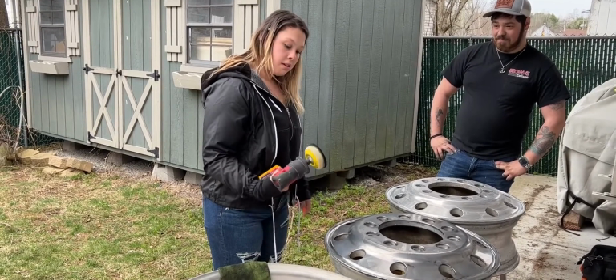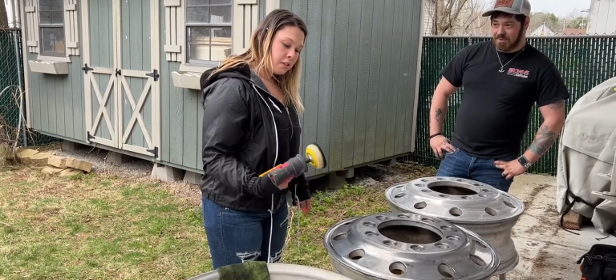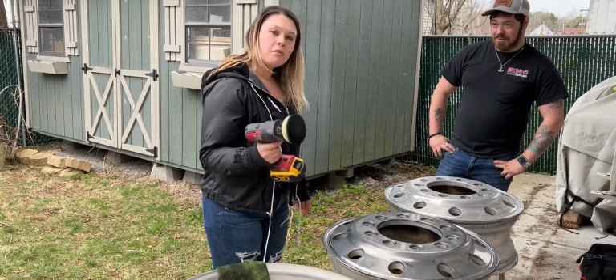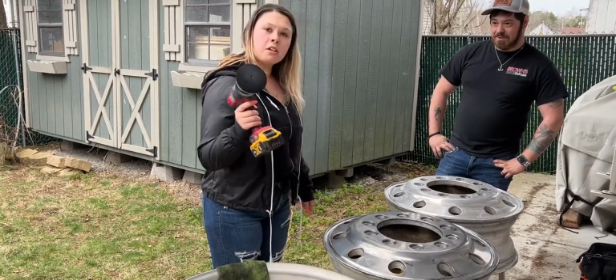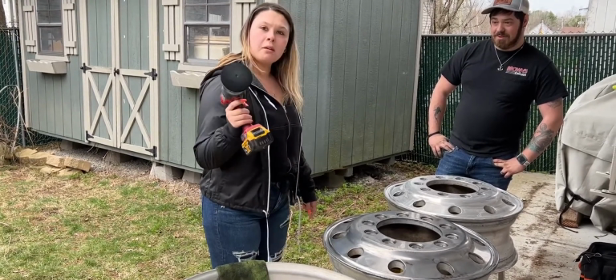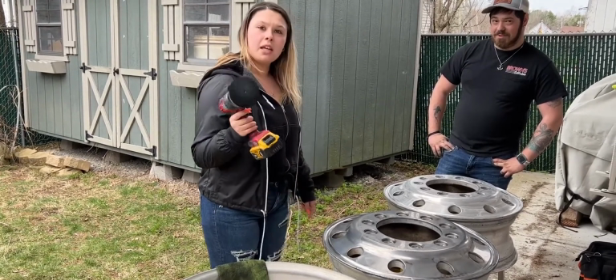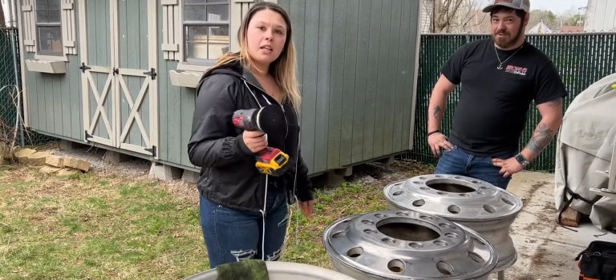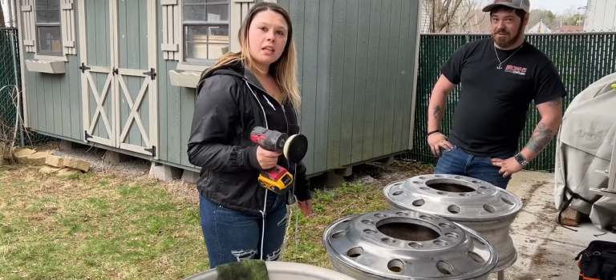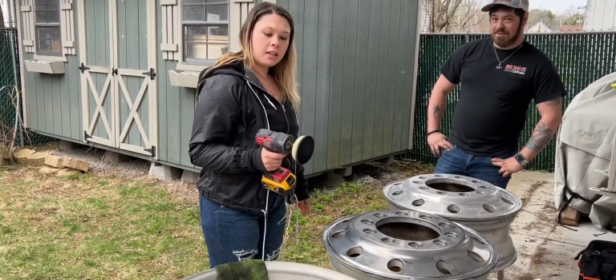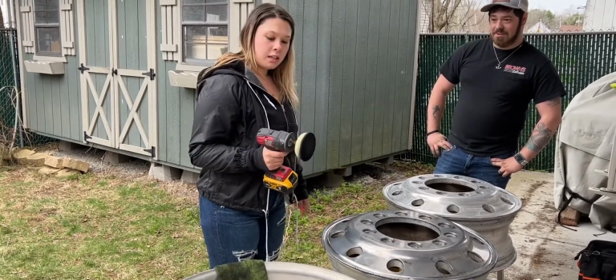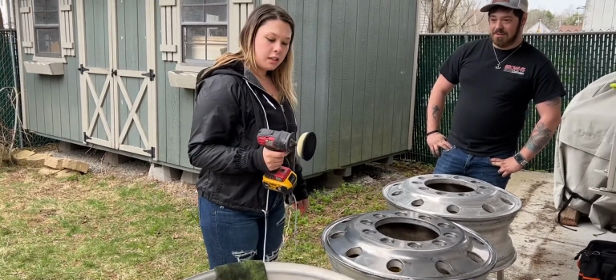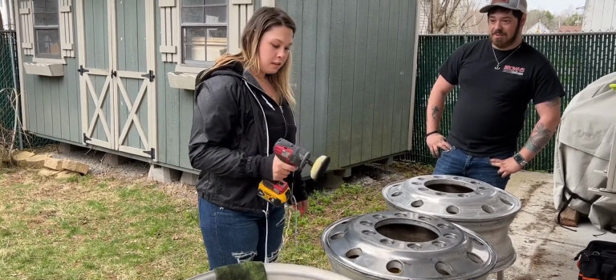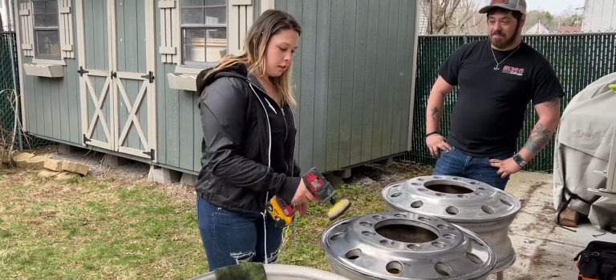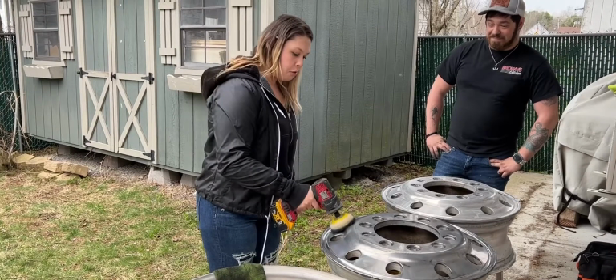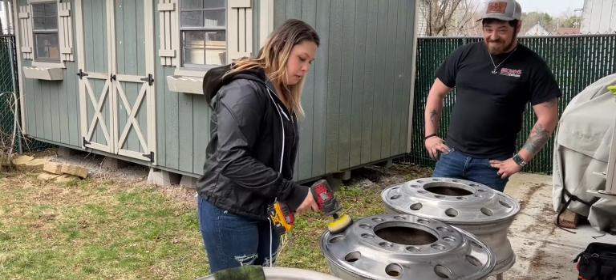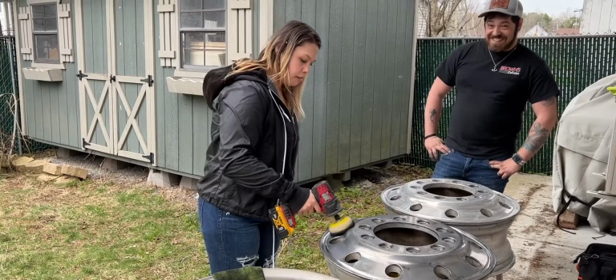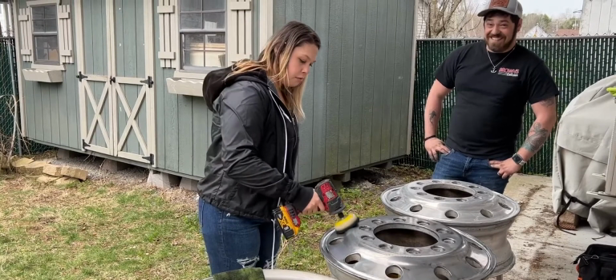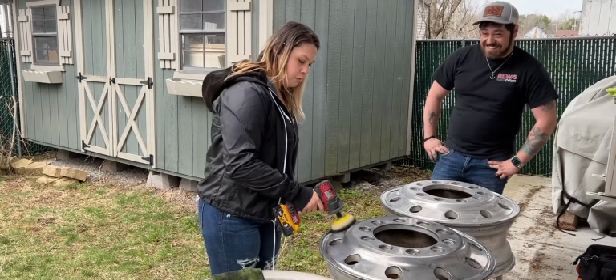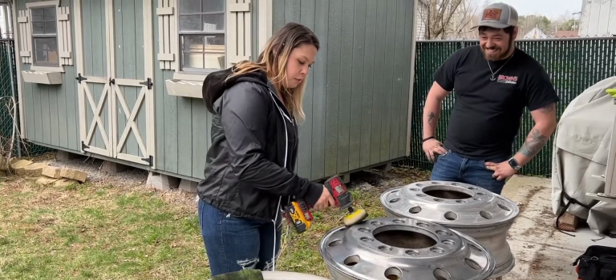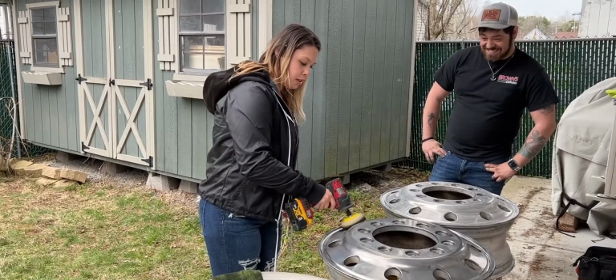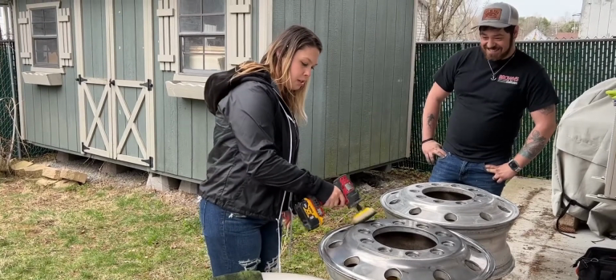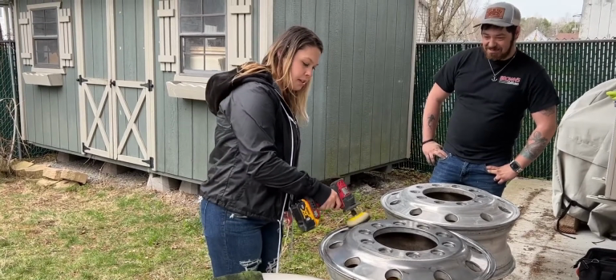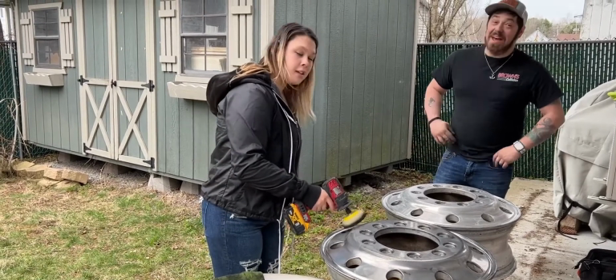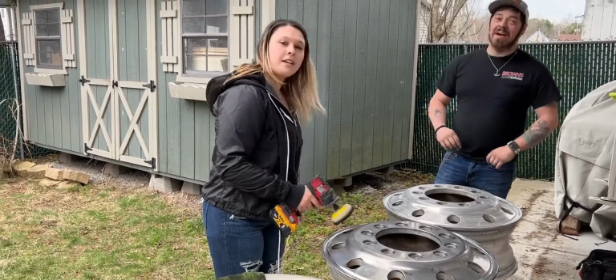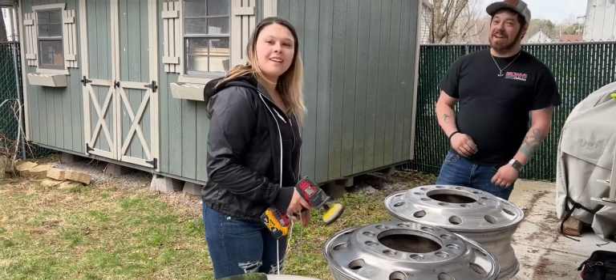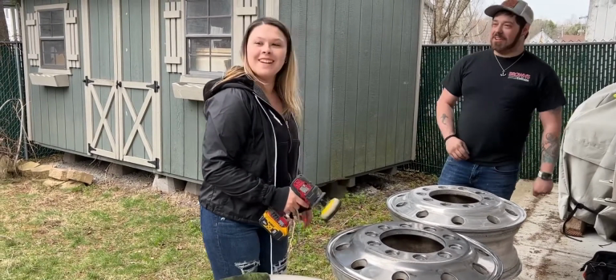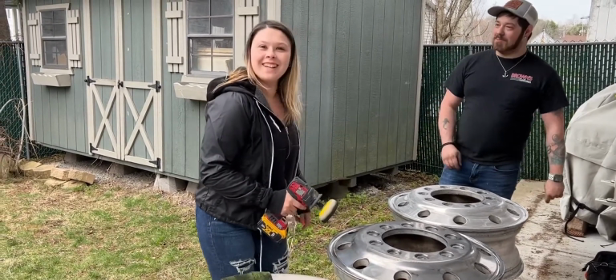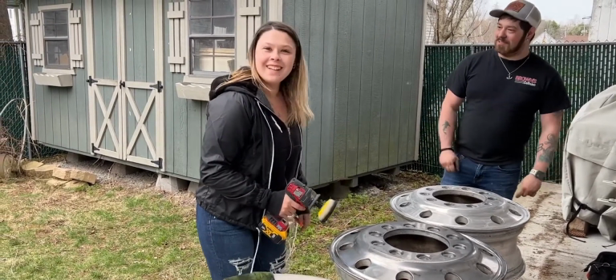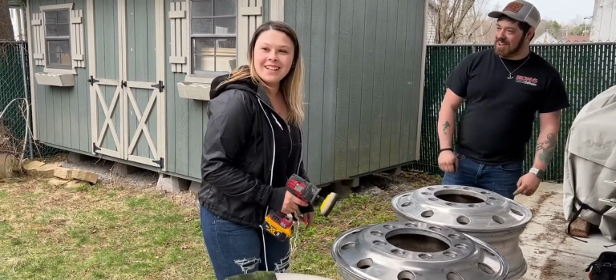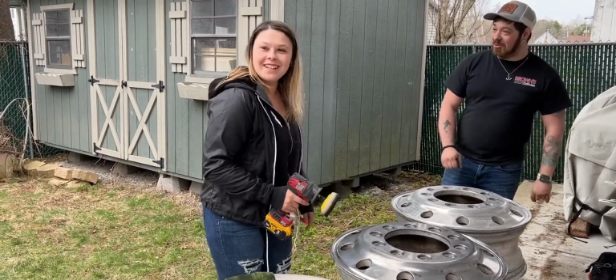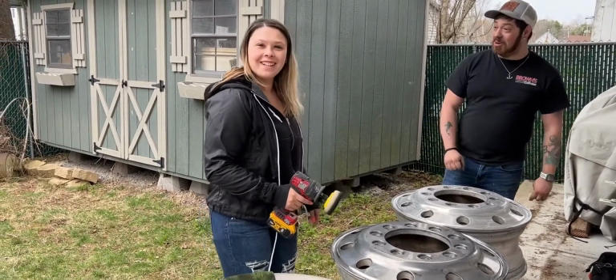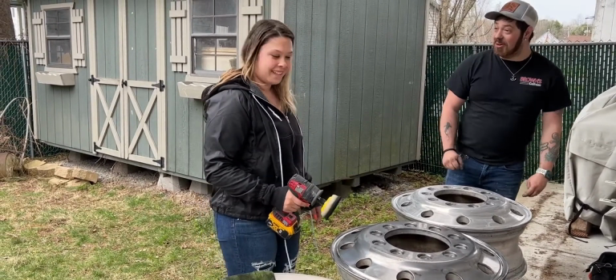Look at how dirty I'm getting. Would you break it already? I don't know what I'm doing. You're not supposed to say you don't know what you're doing.